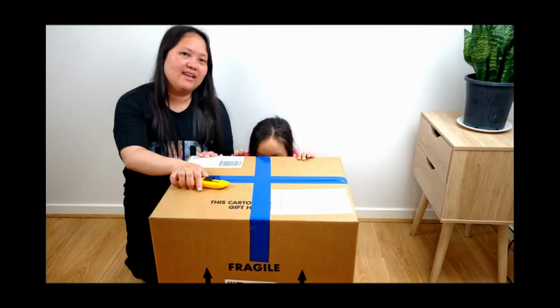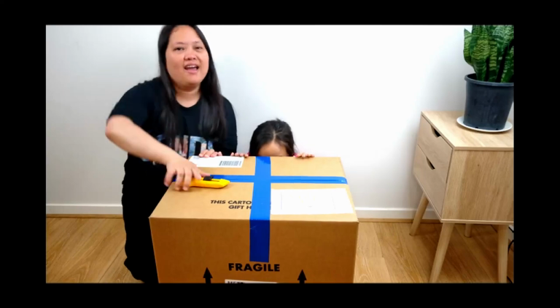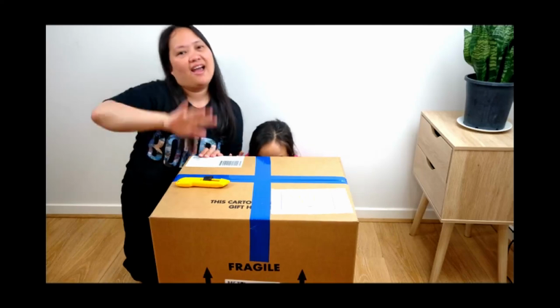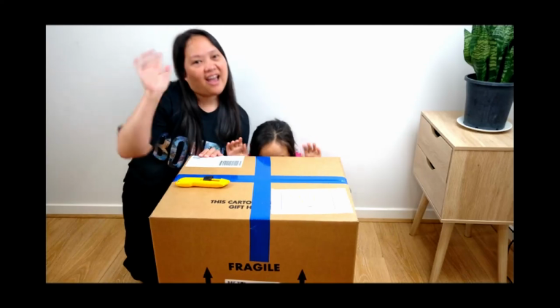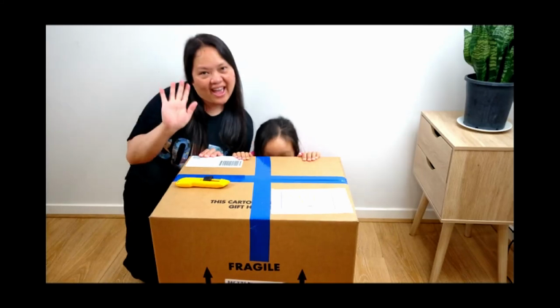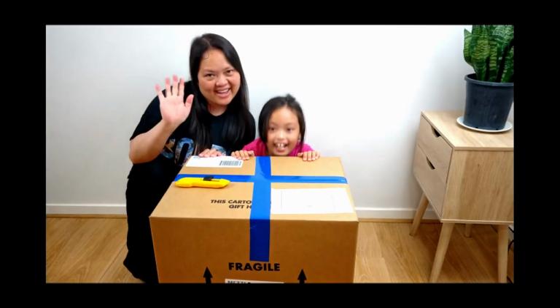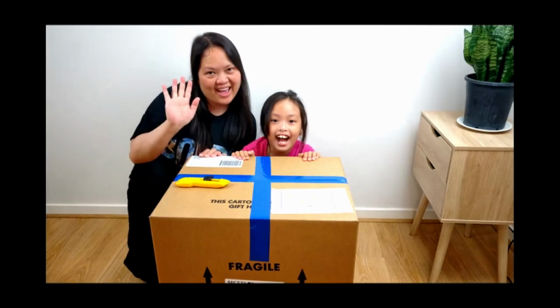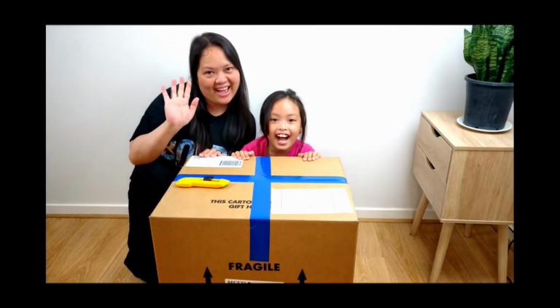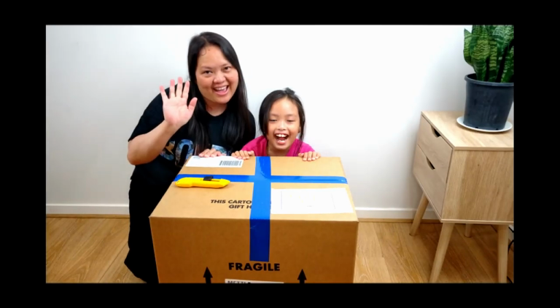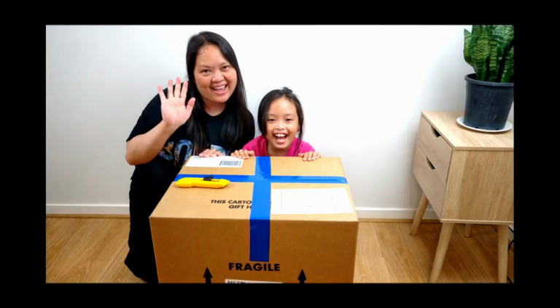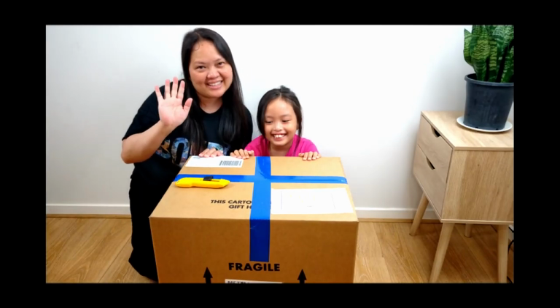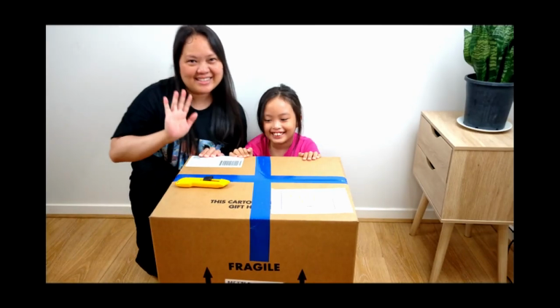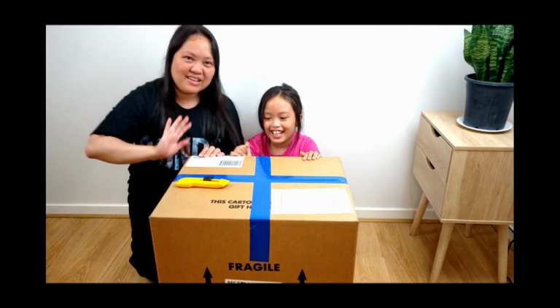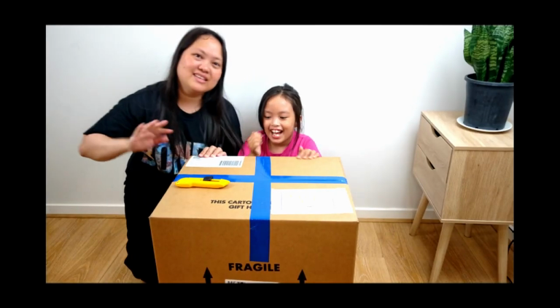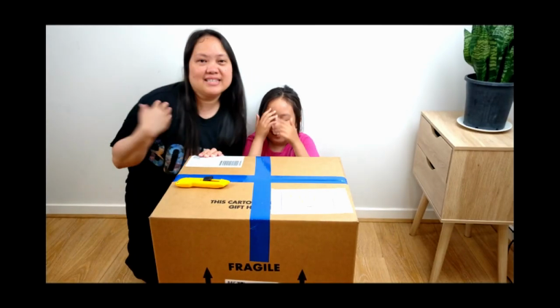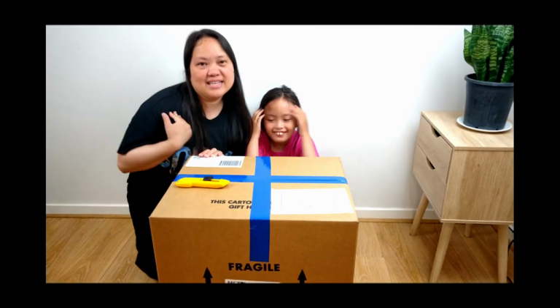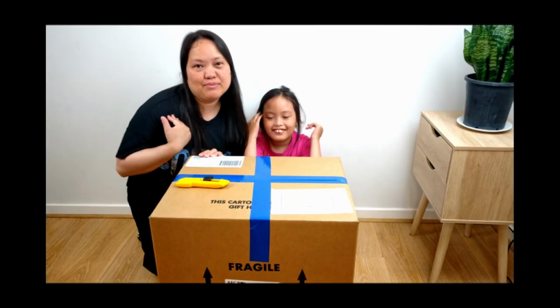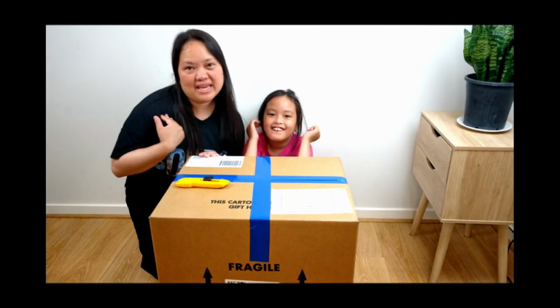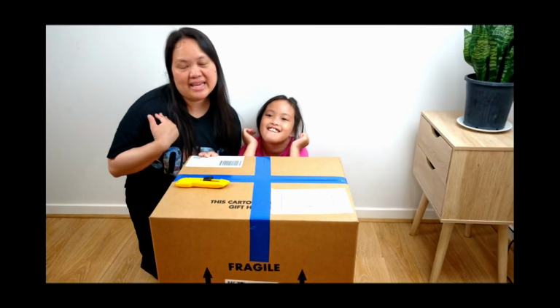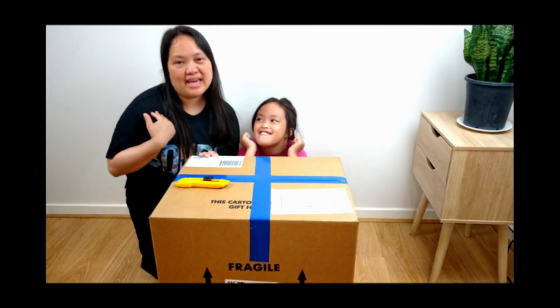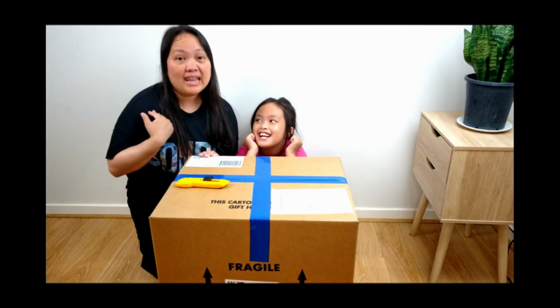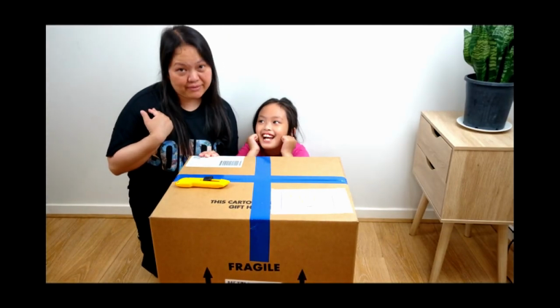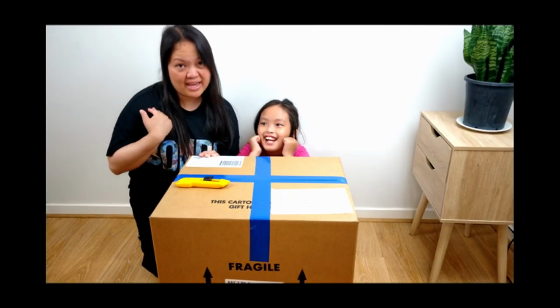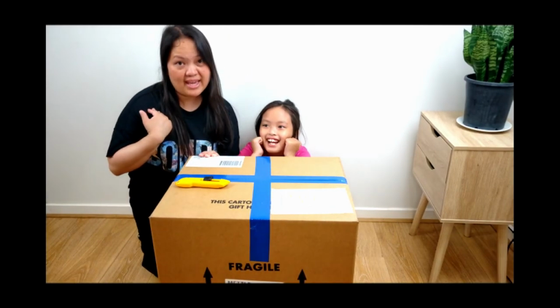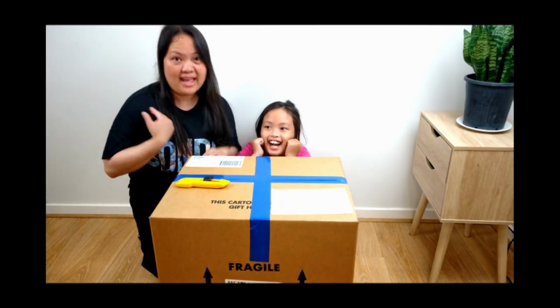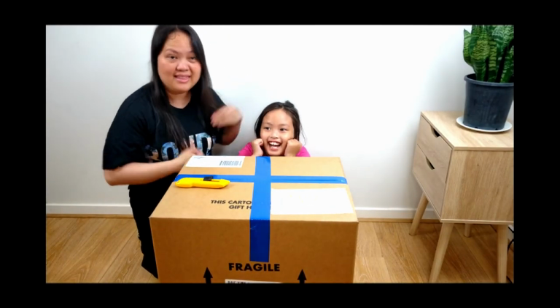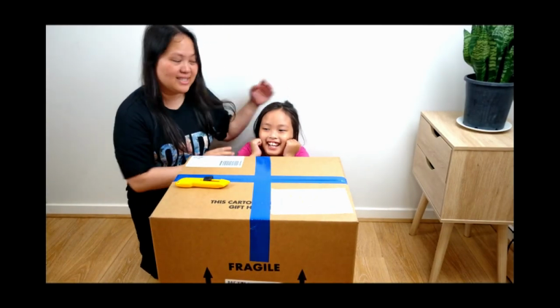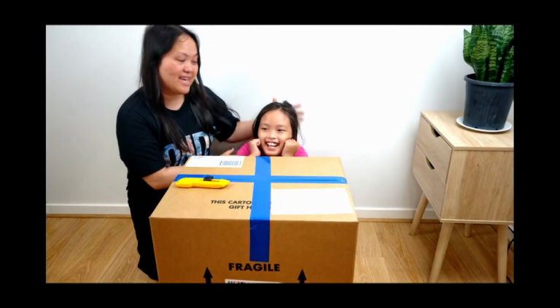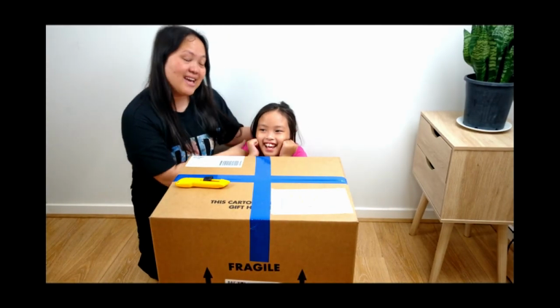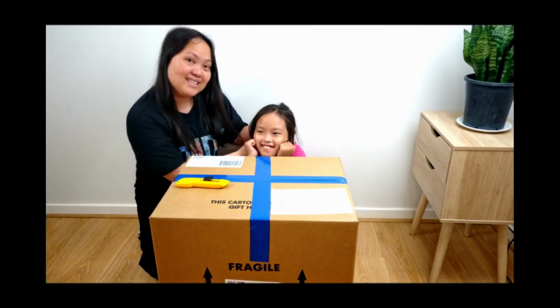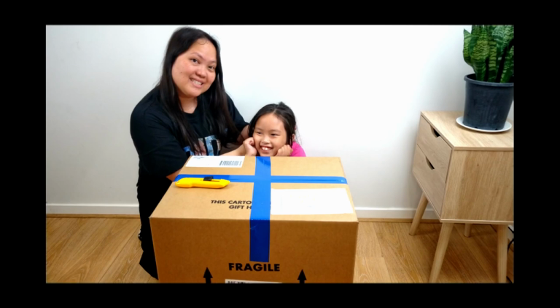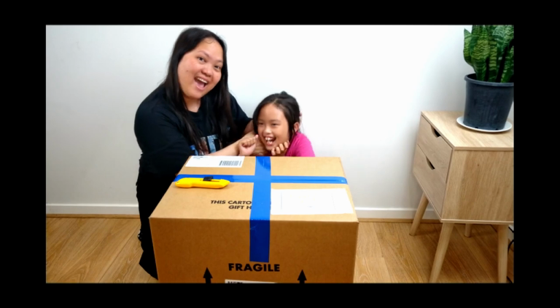Hi guys! This is me, Levy, and this is Olivia.